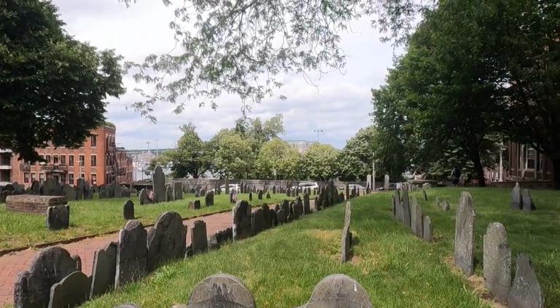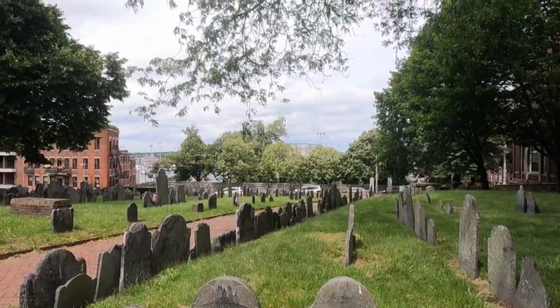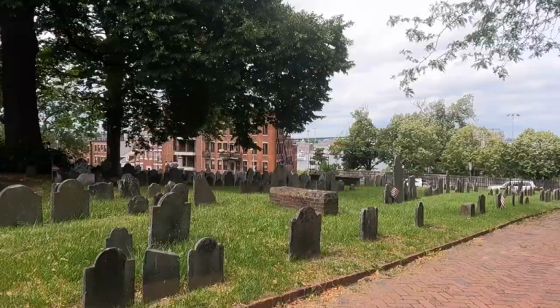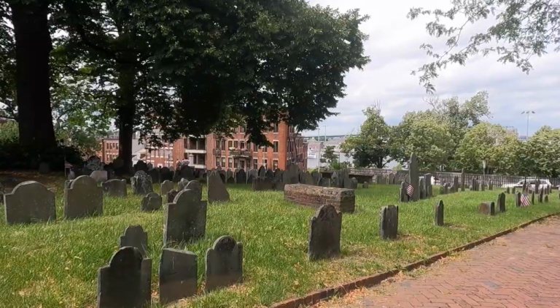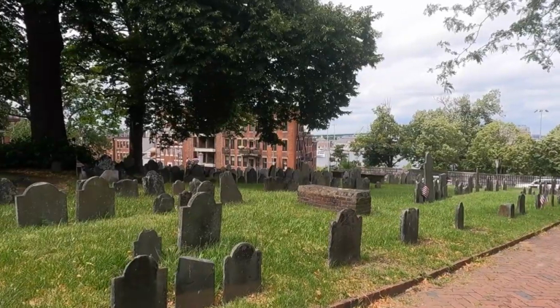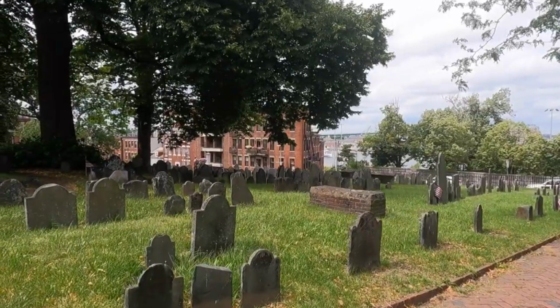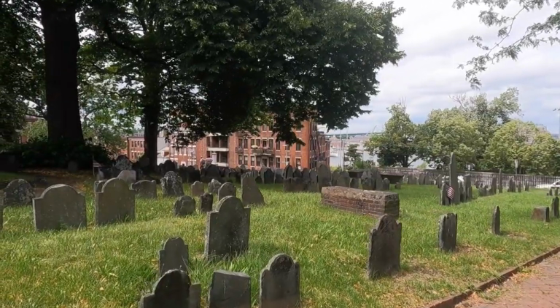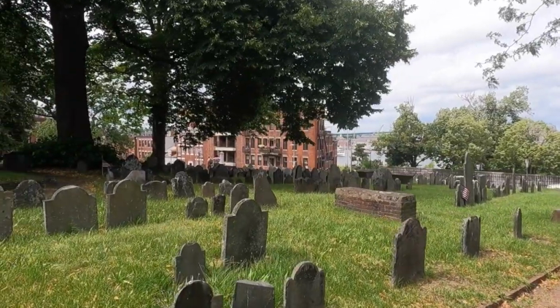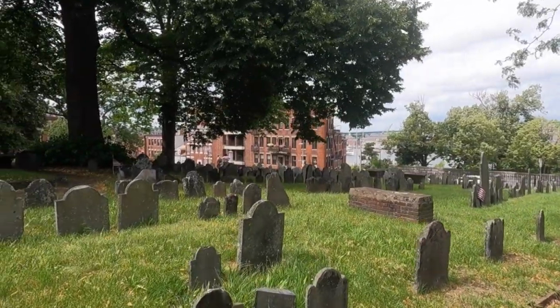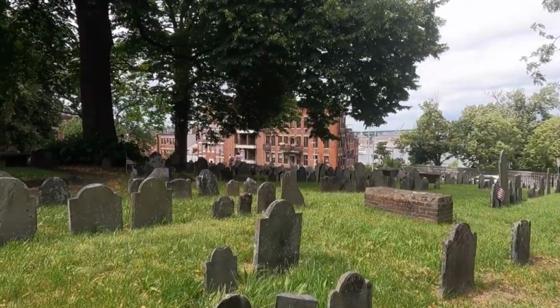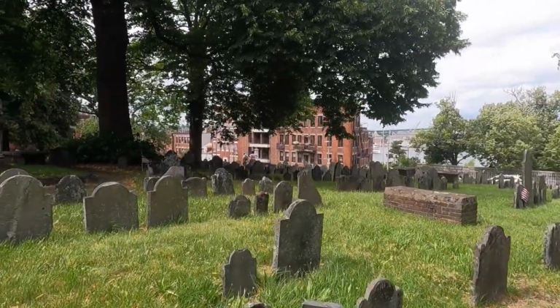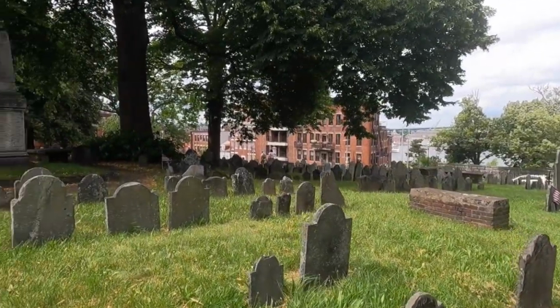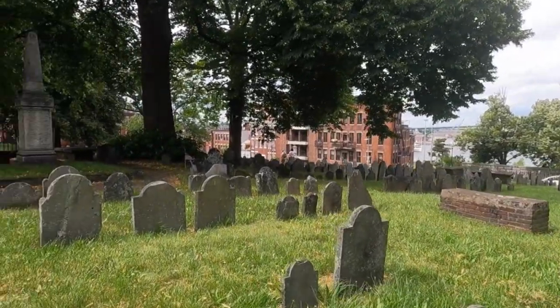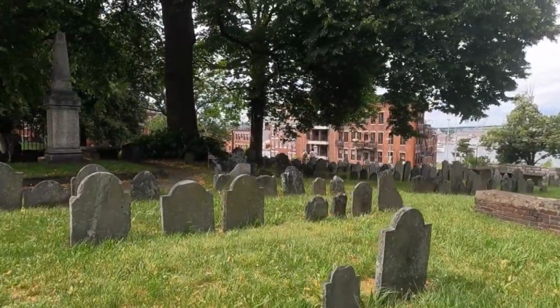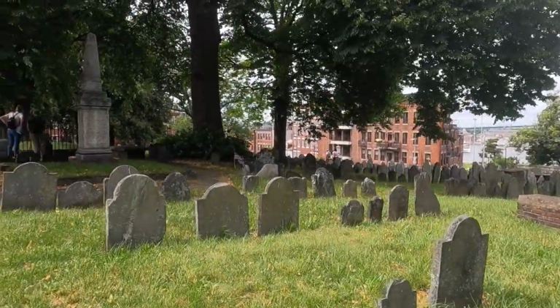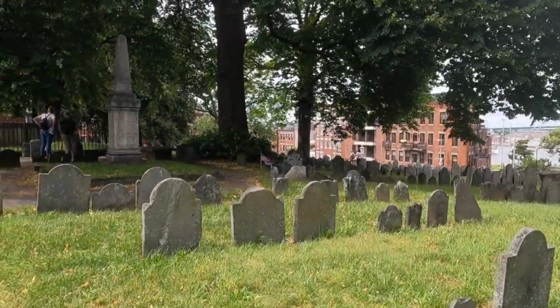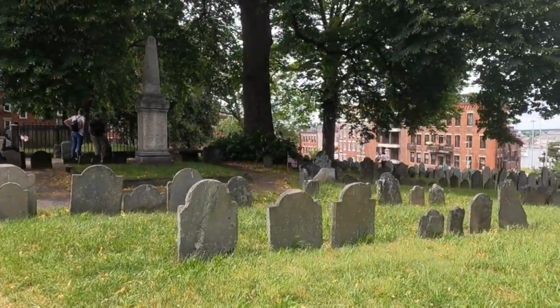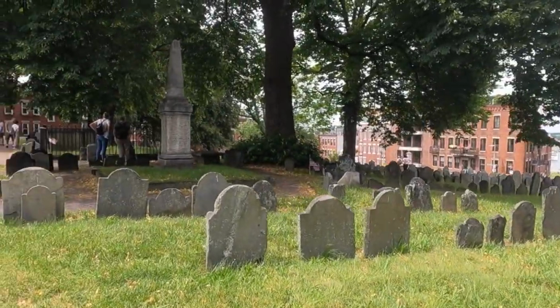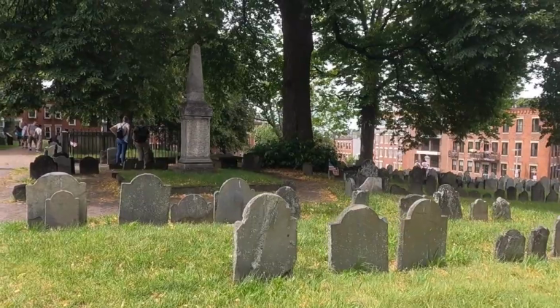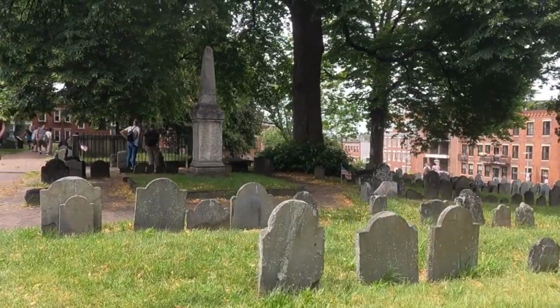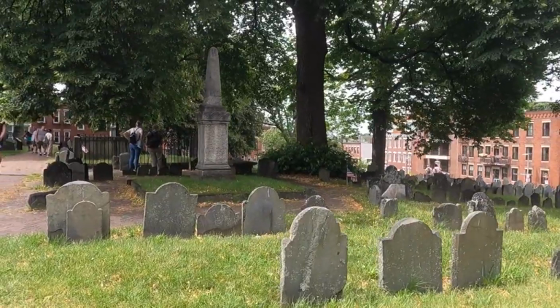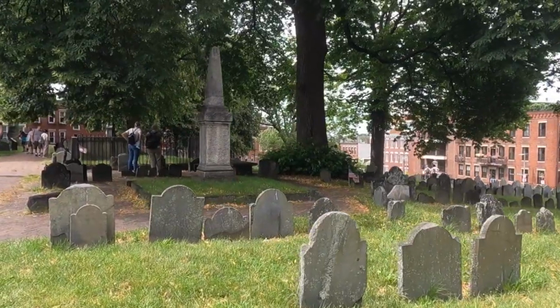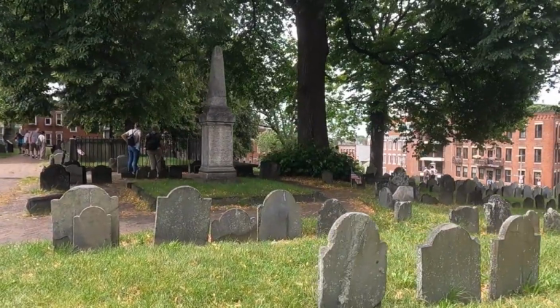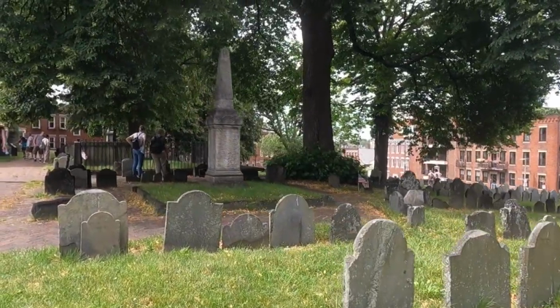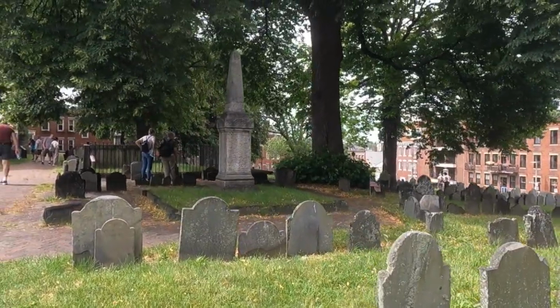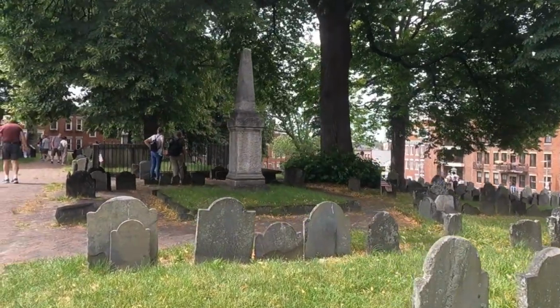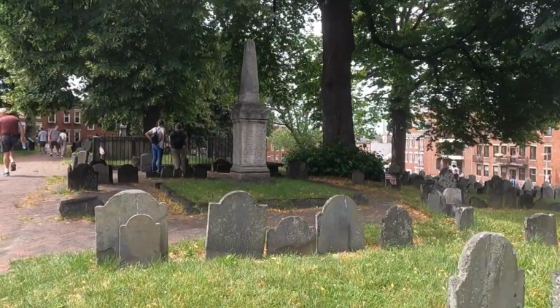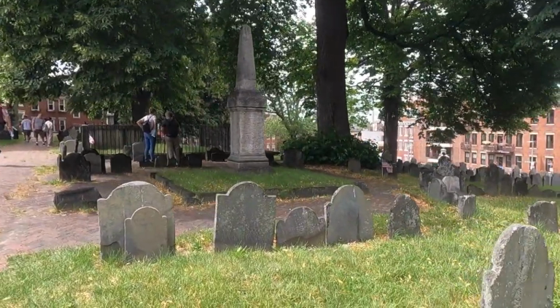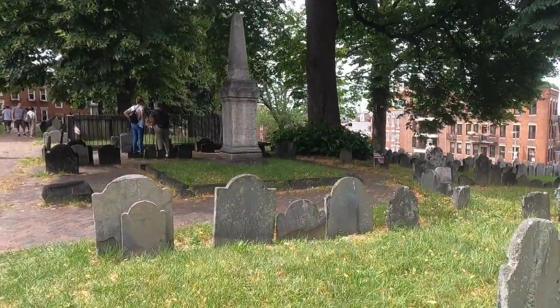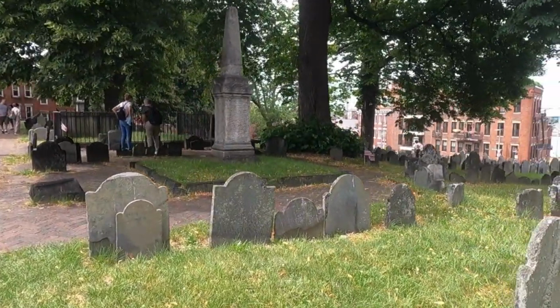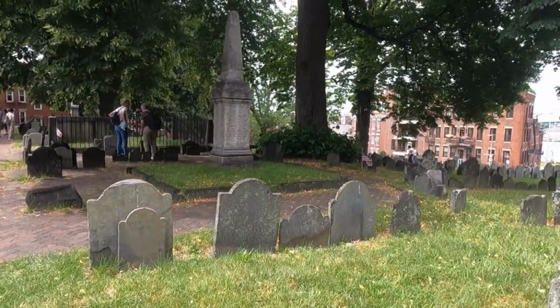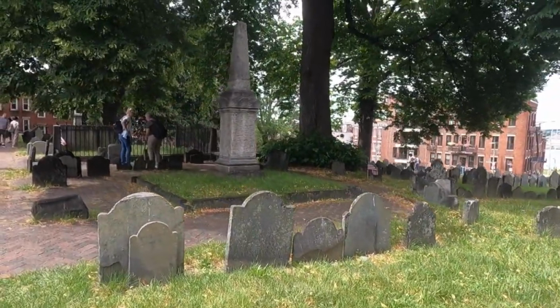It is located in the North End by the Old North Church and is a stop along the Freedom Trail. While the burying ground is small, it has more than 10,000 people buried there. This is a great historic stop along the Freedom Trail.